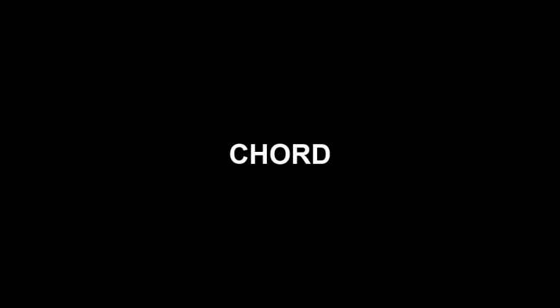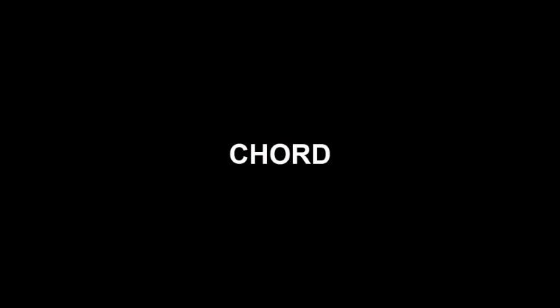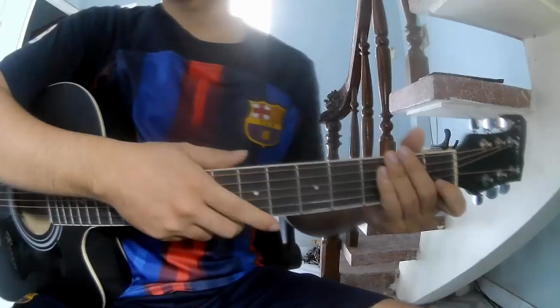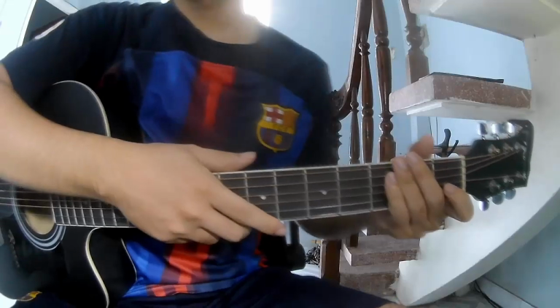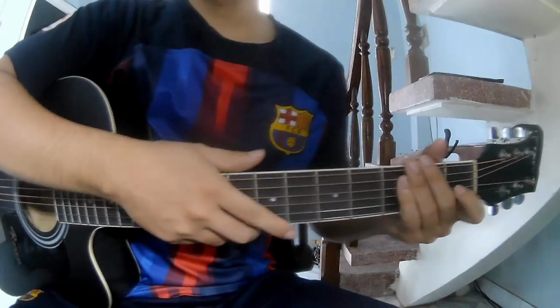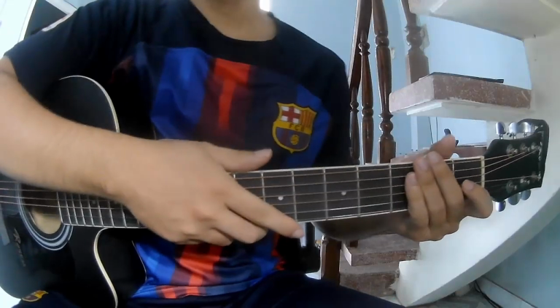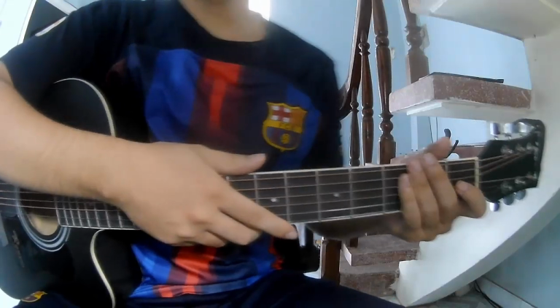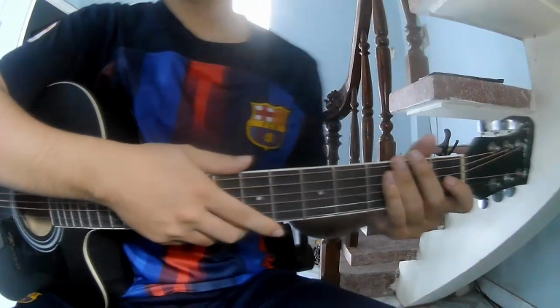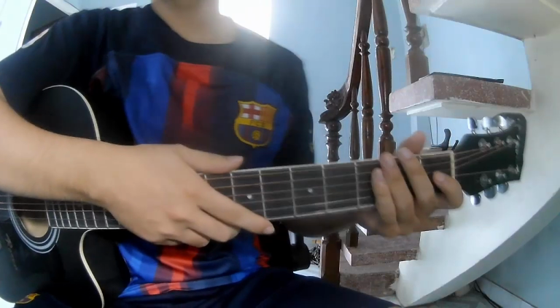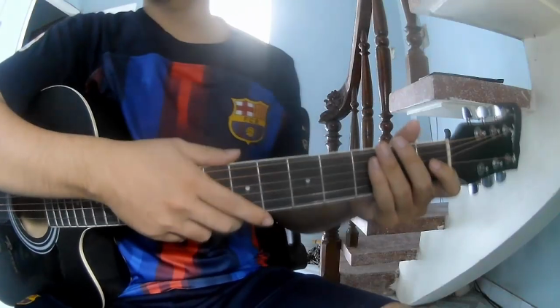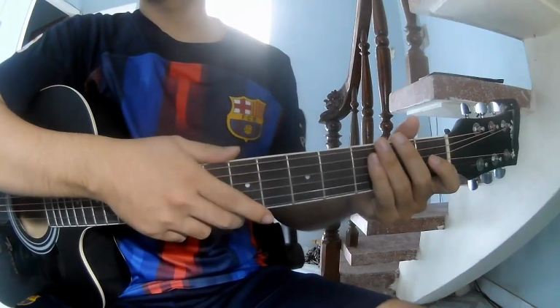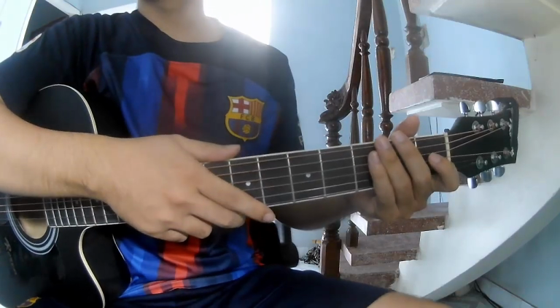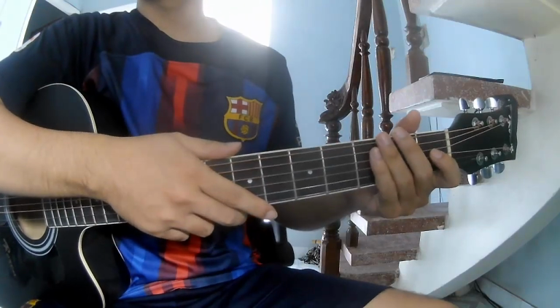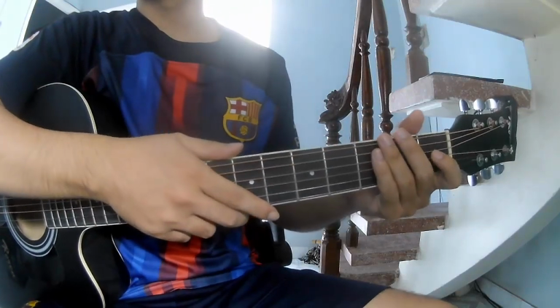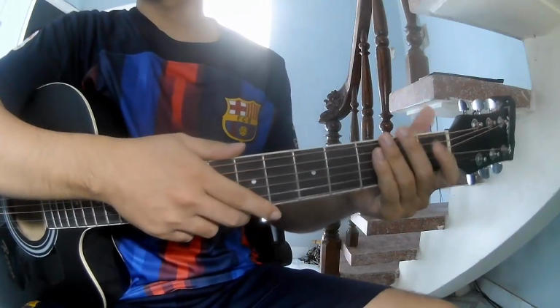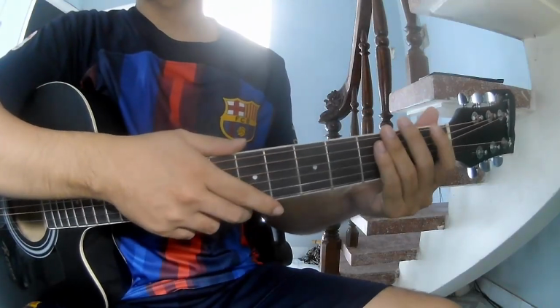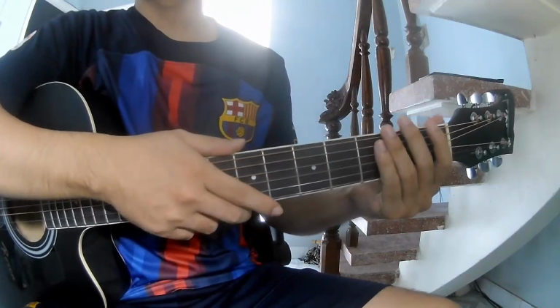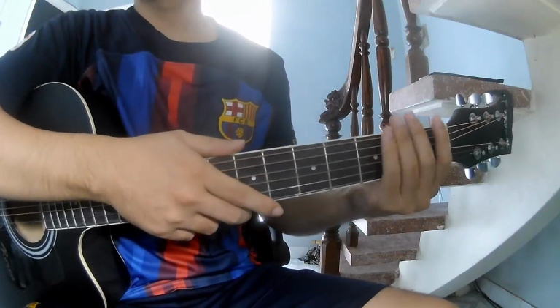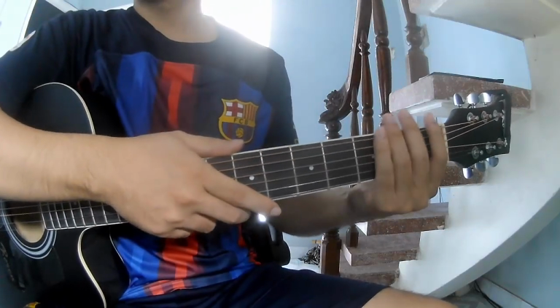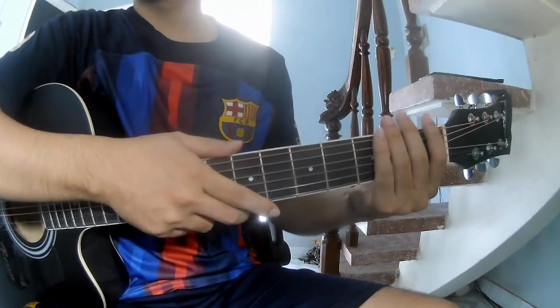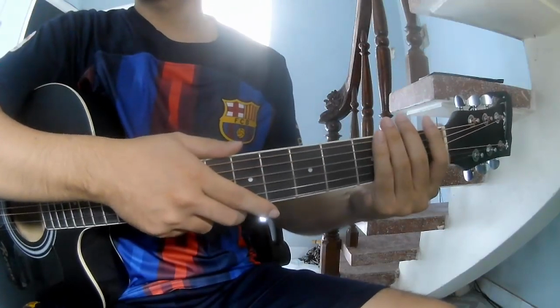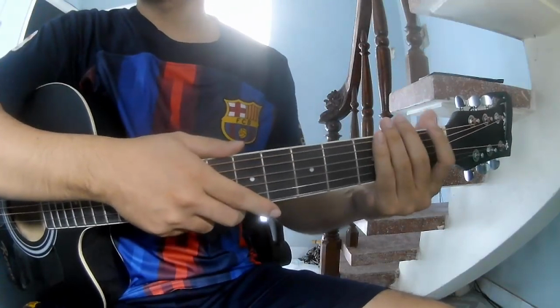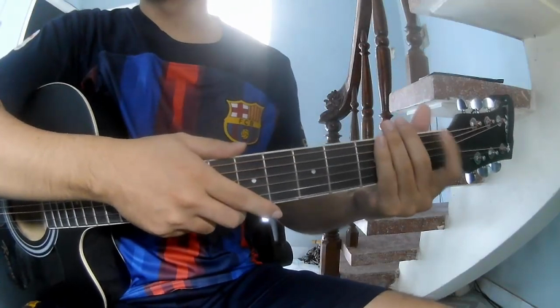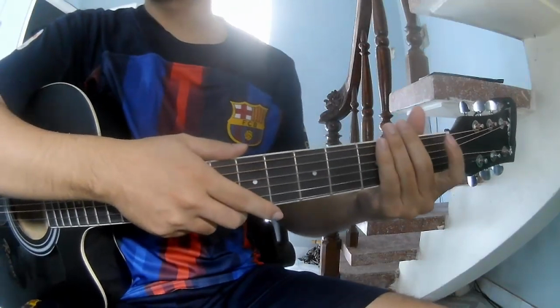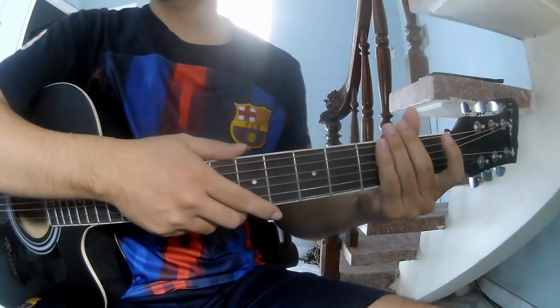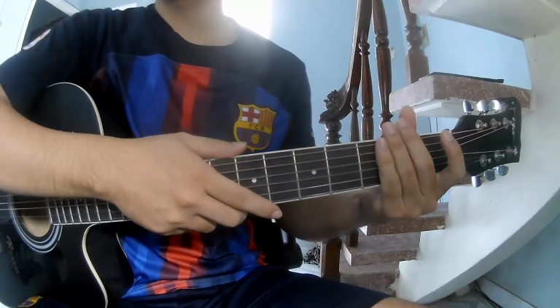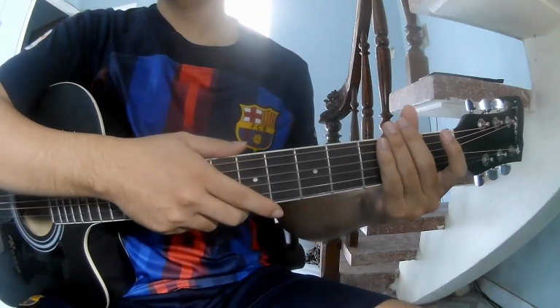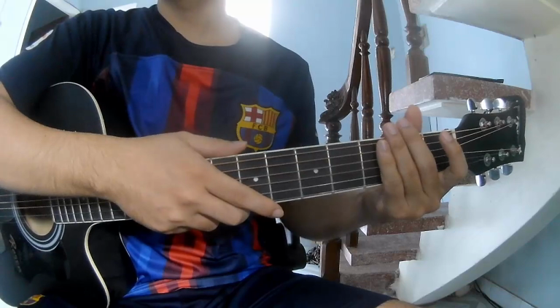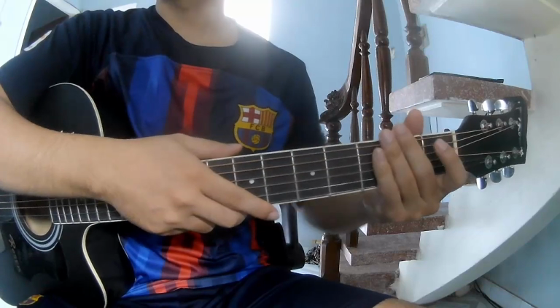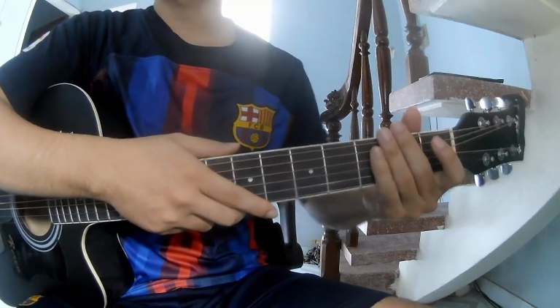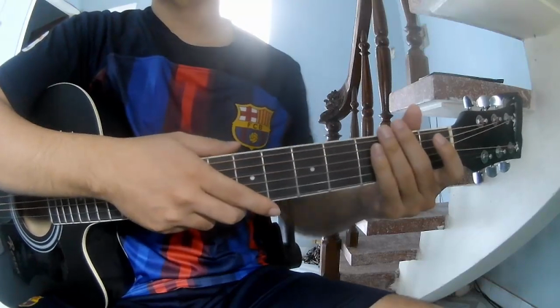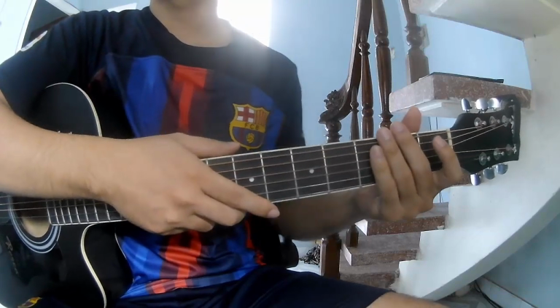Hi everyone, today I will share how to play guitar, 'Amazing' by Aceron.